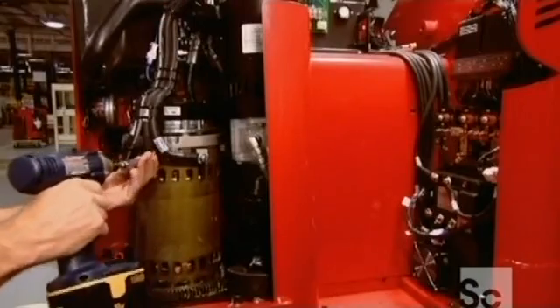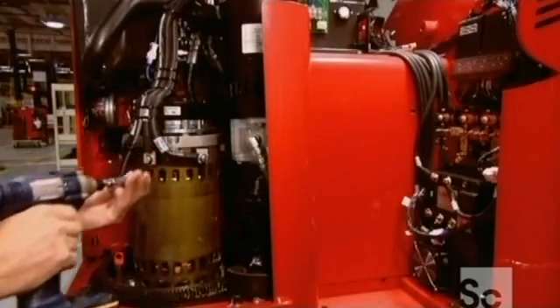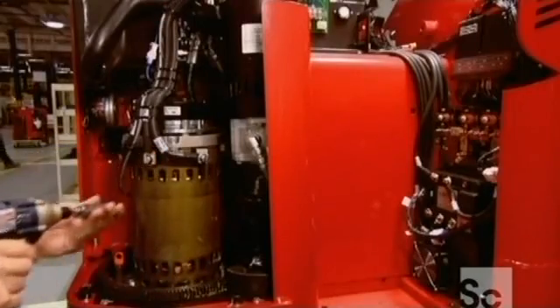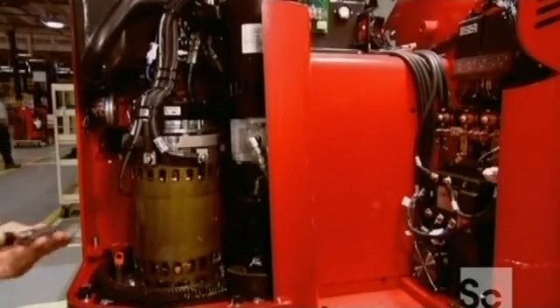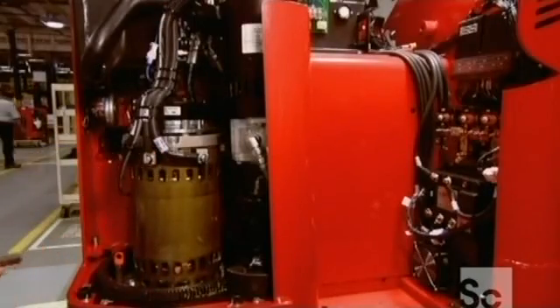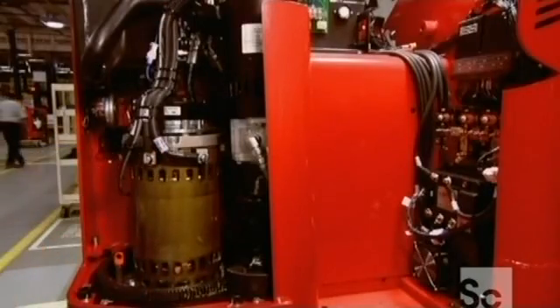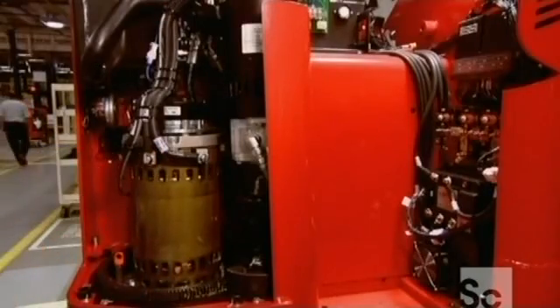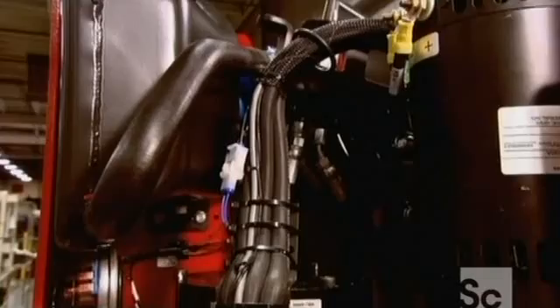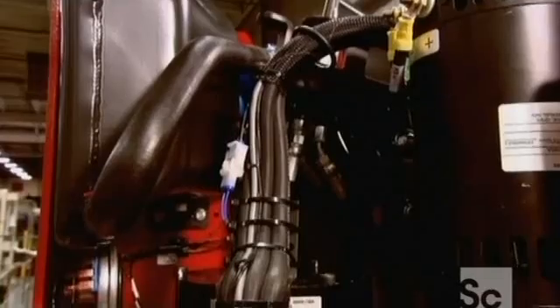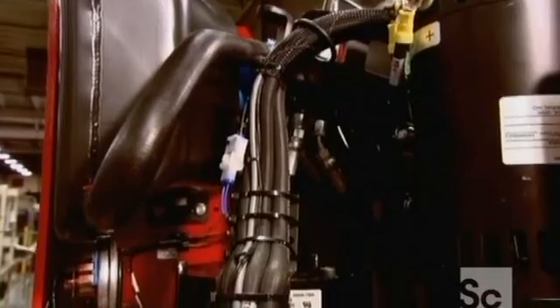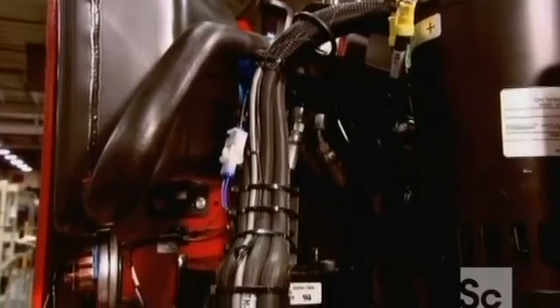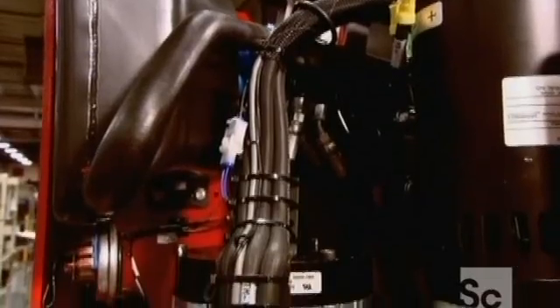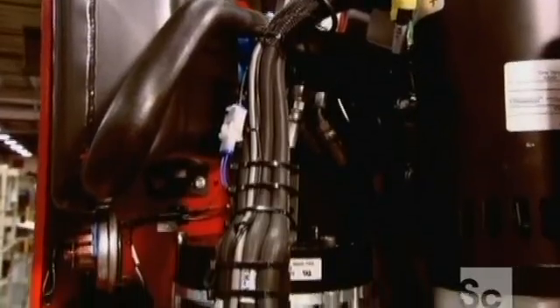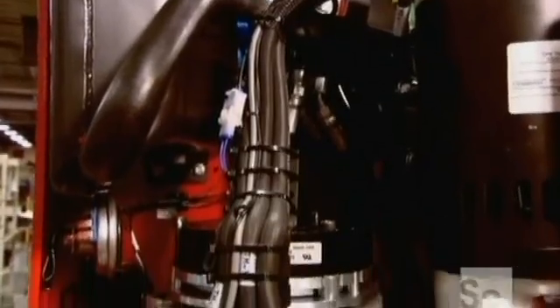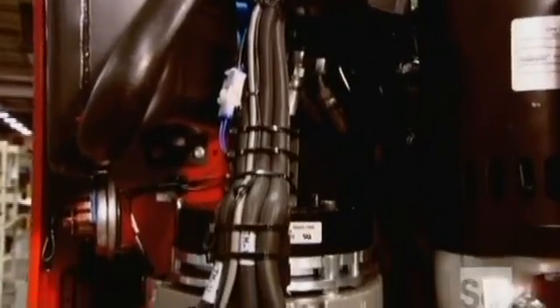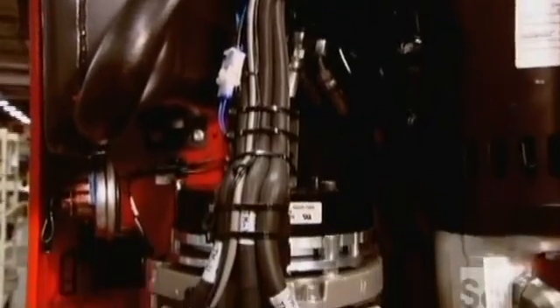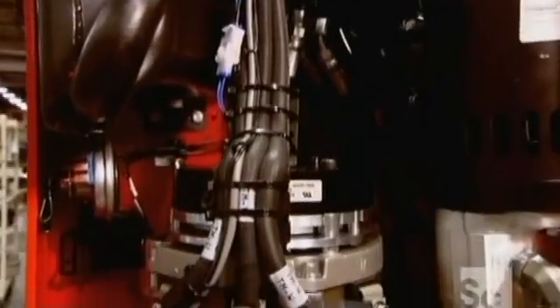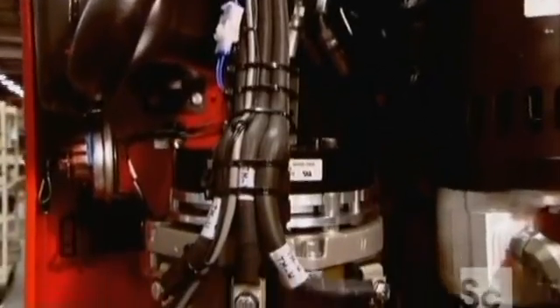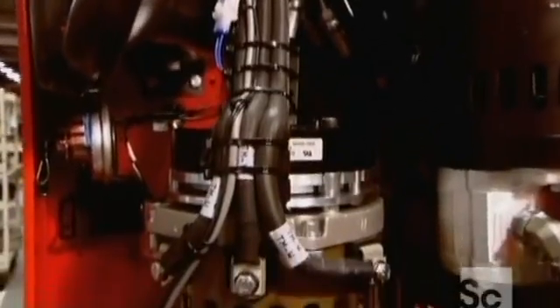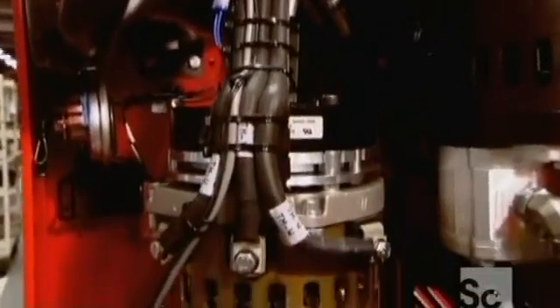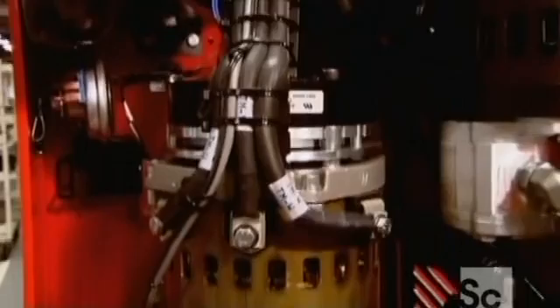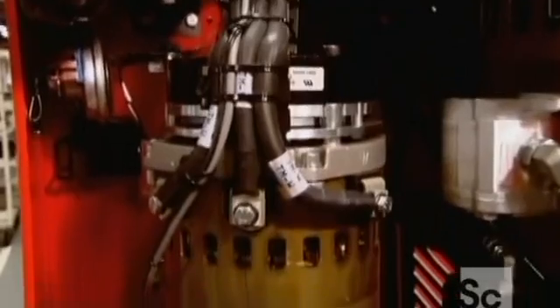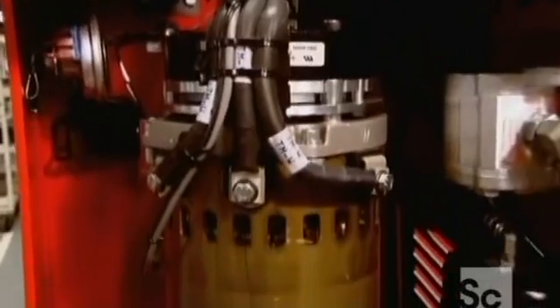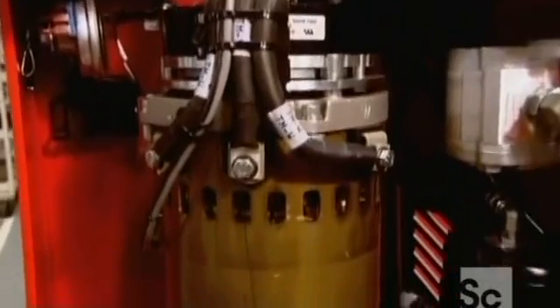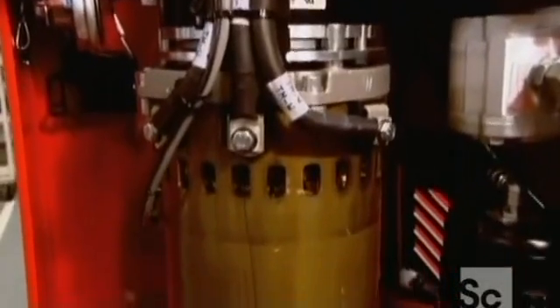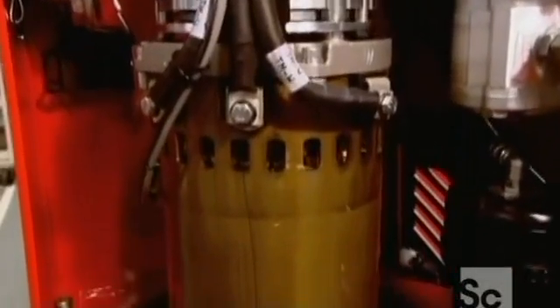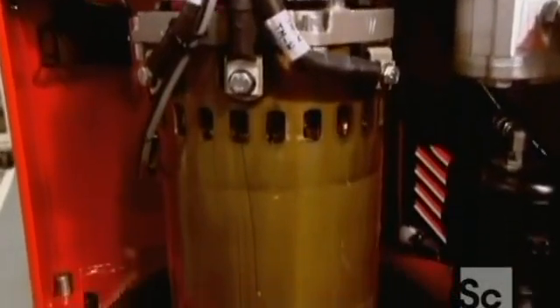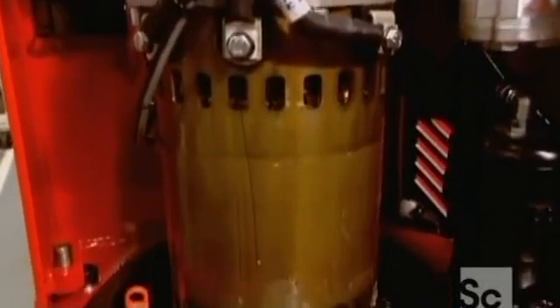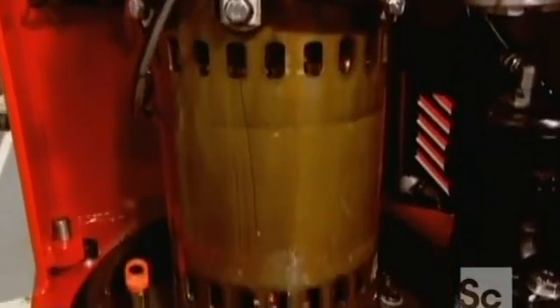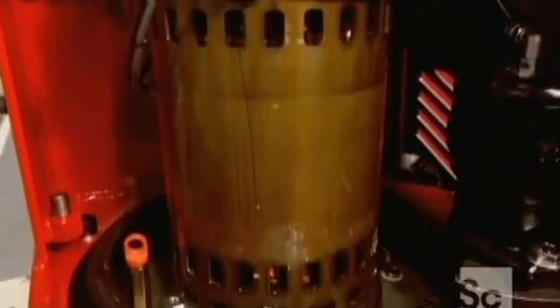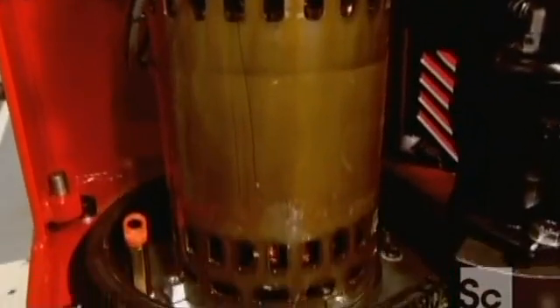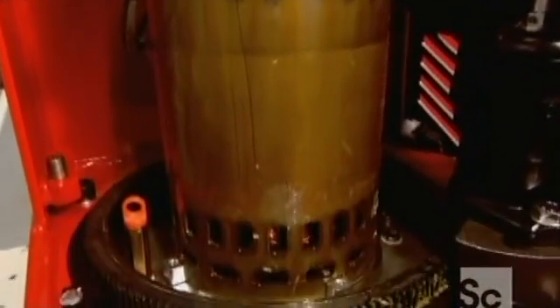At 7 horsepower, this engine may seem small, but it's enough to move the truck and a load of 2.2 tons safely.